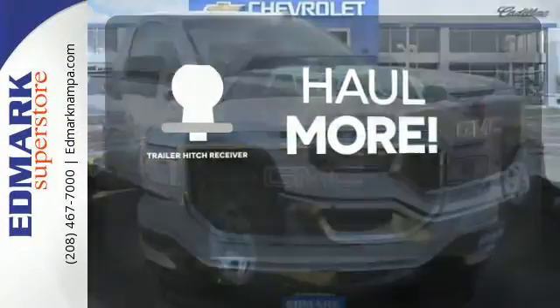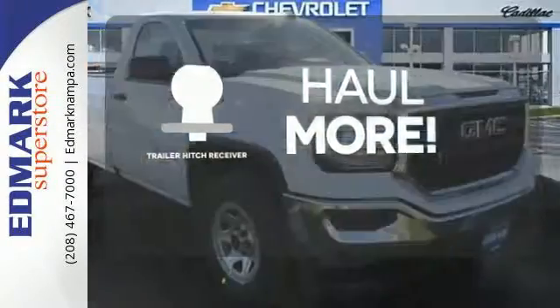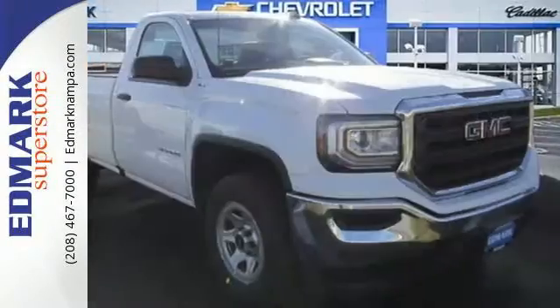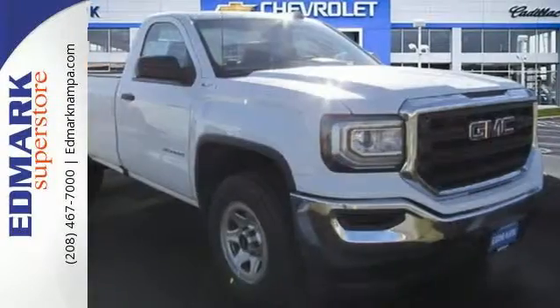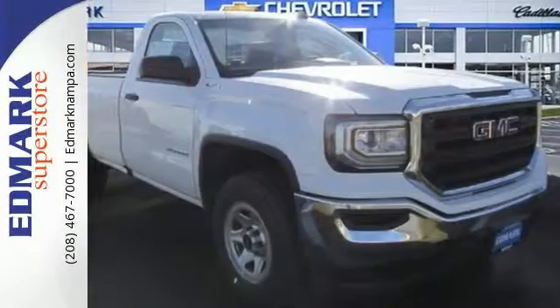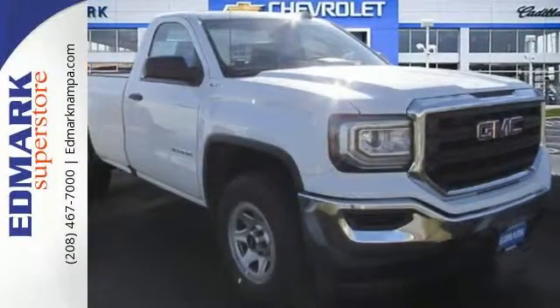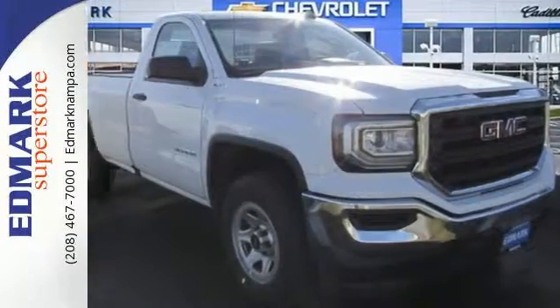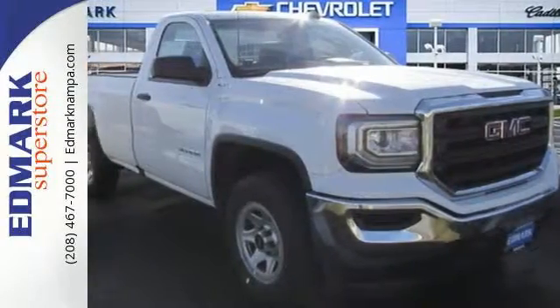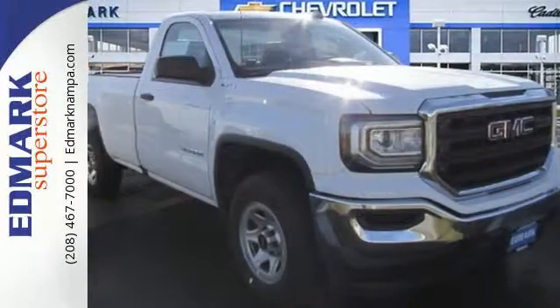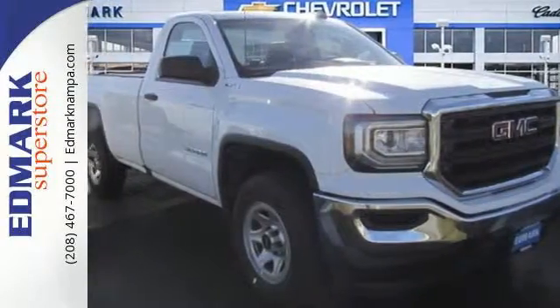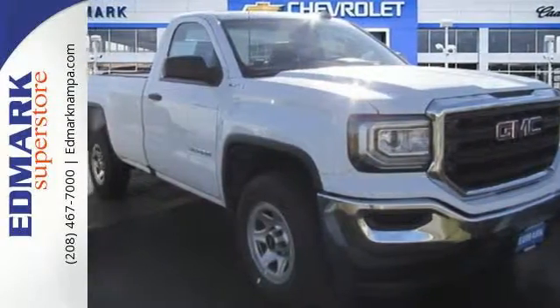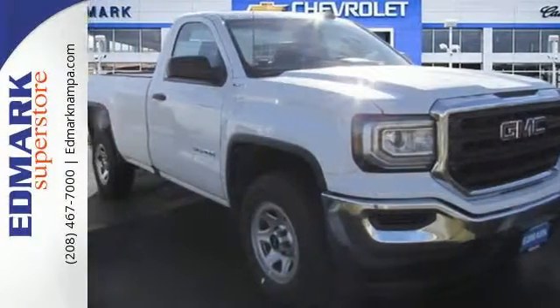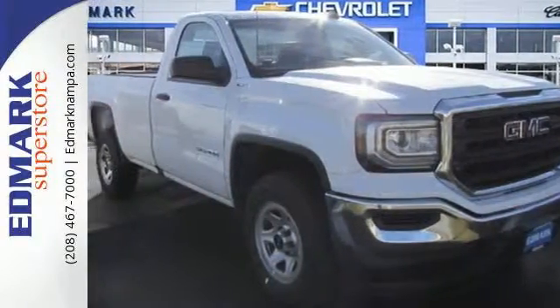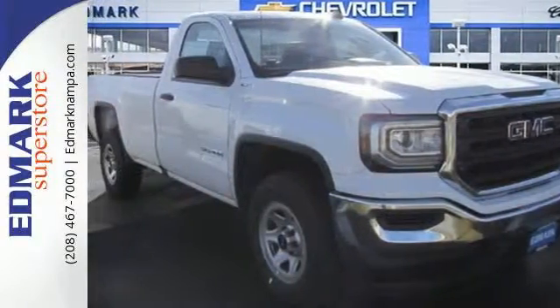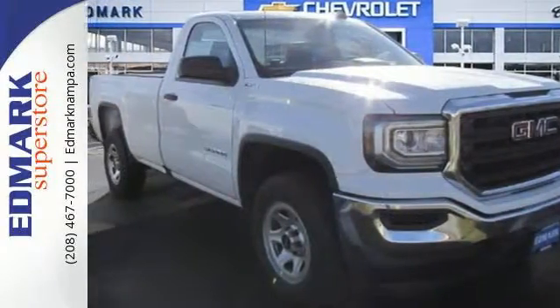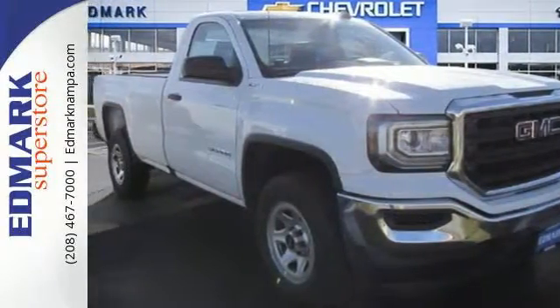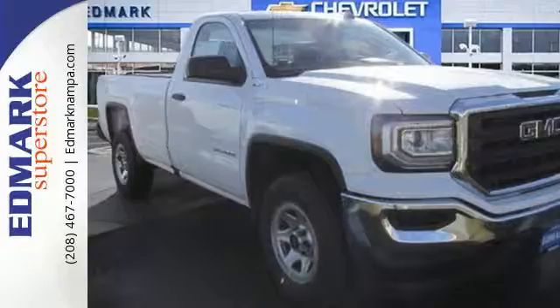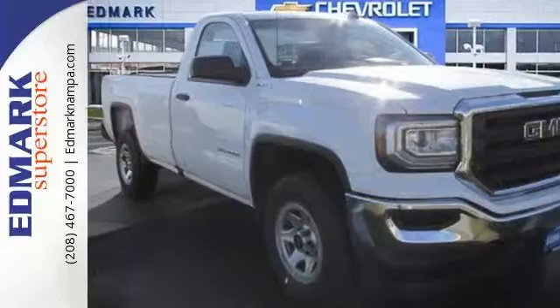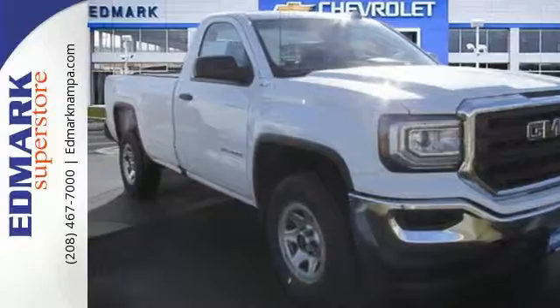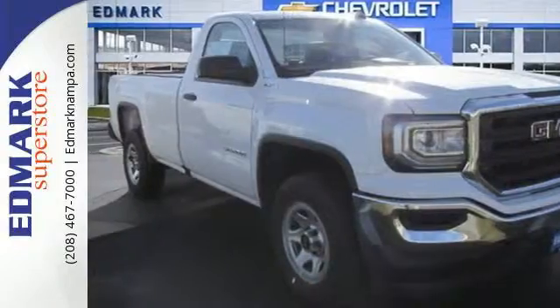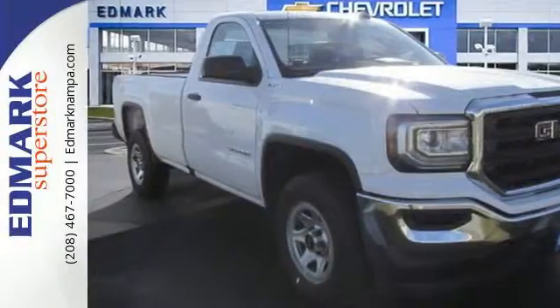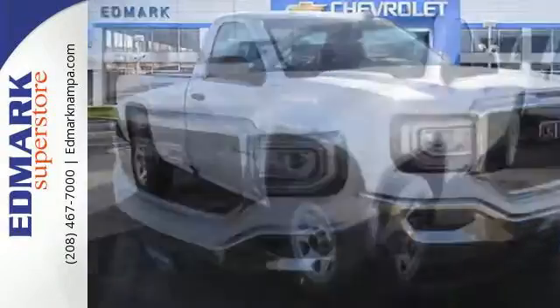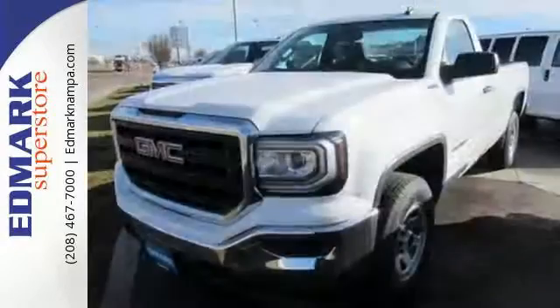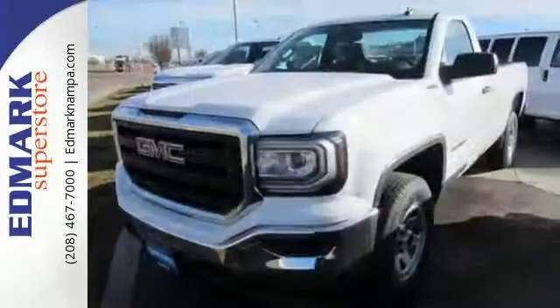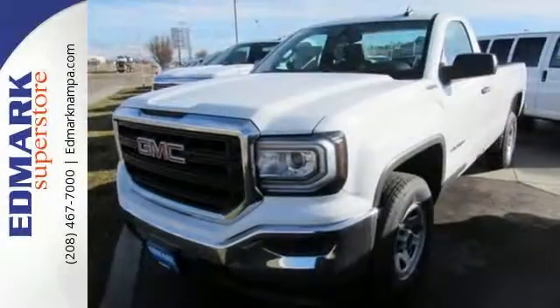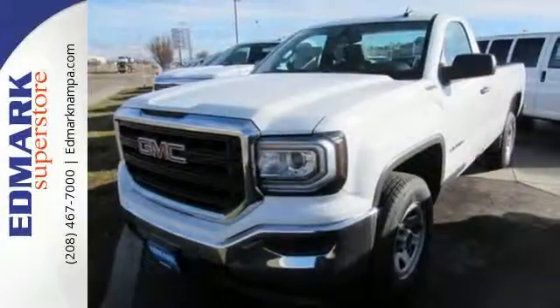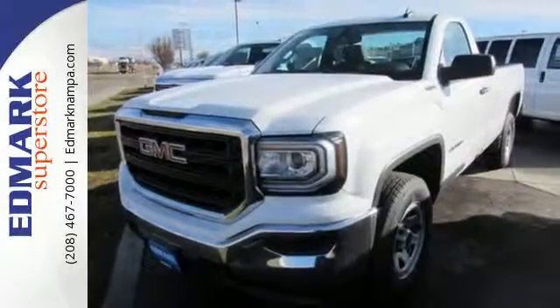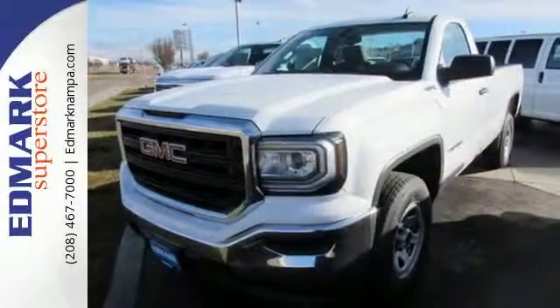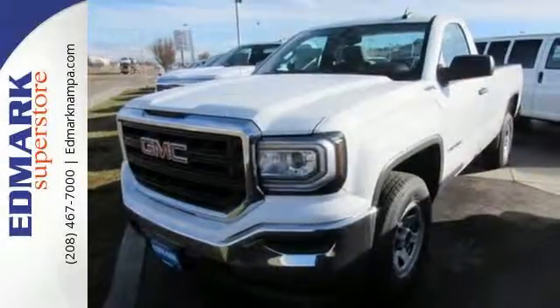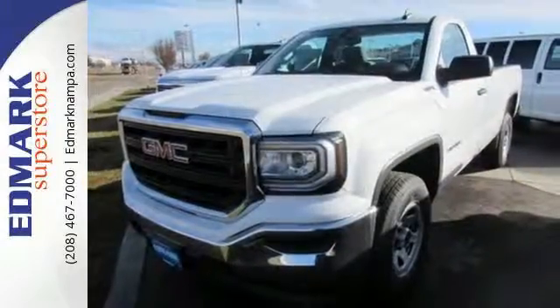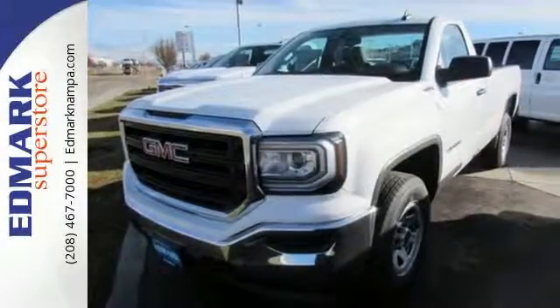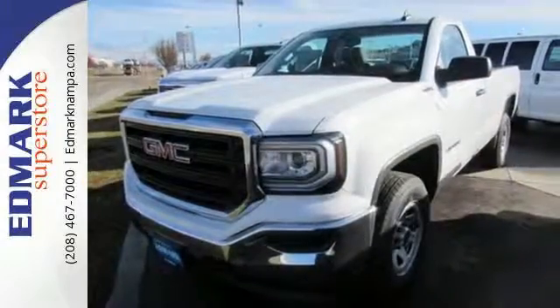Elevate your expectations of comfort, durability, and capability with this tough truck. Put it to work today.